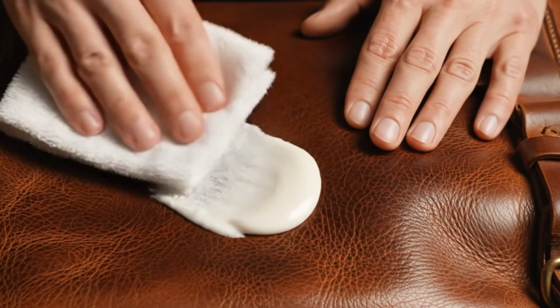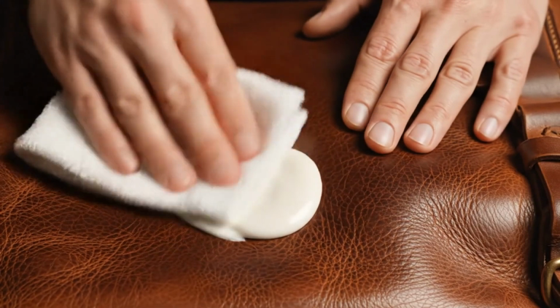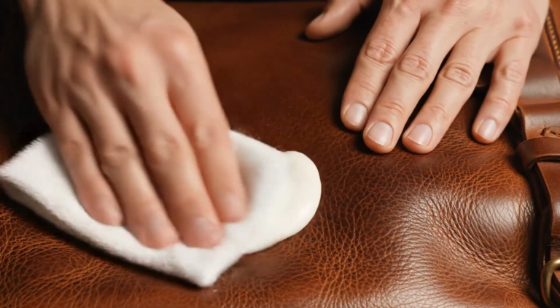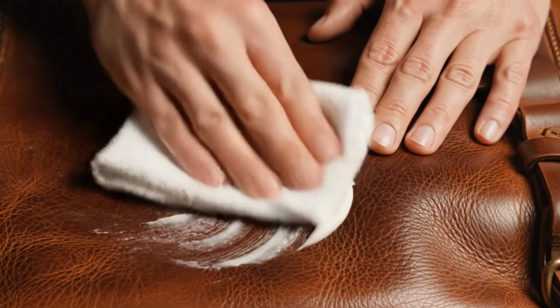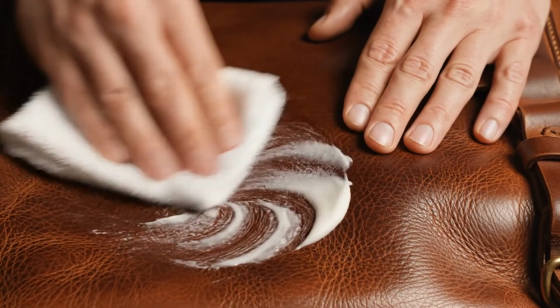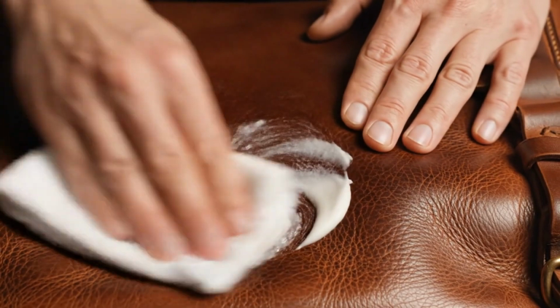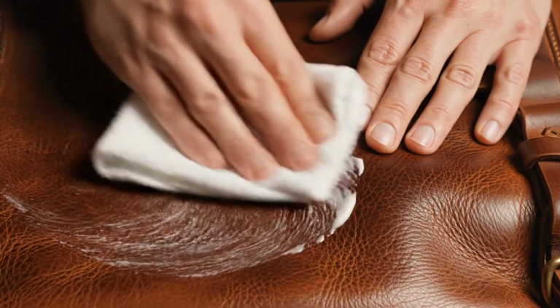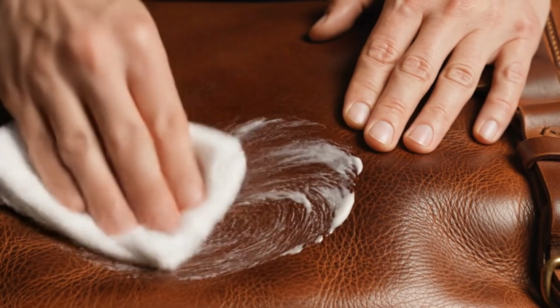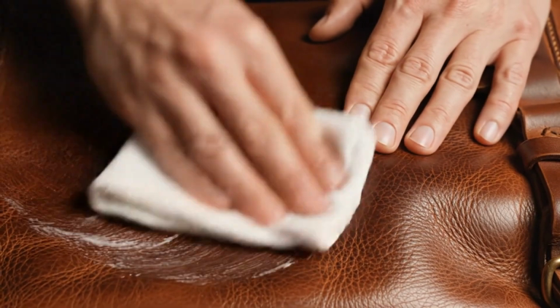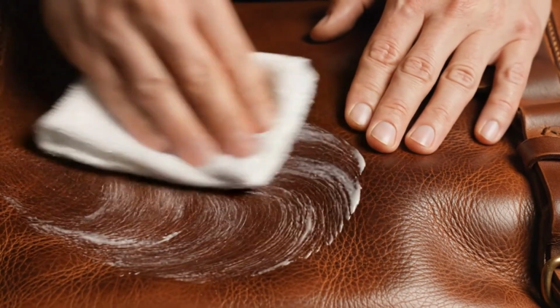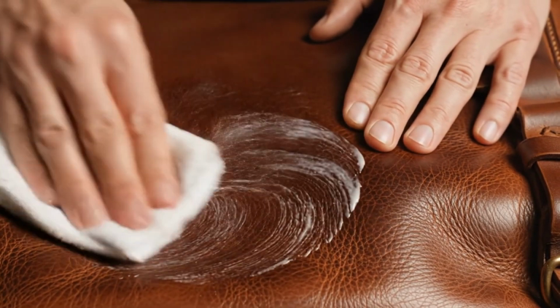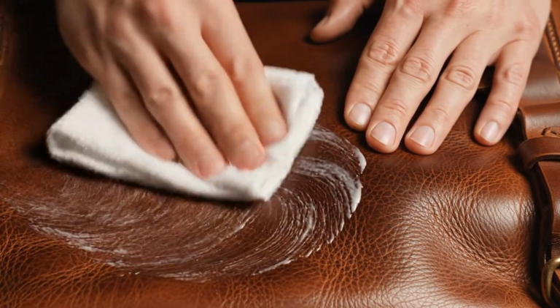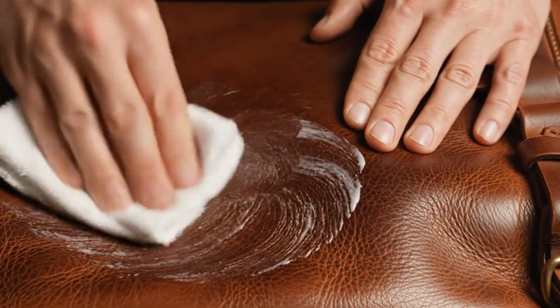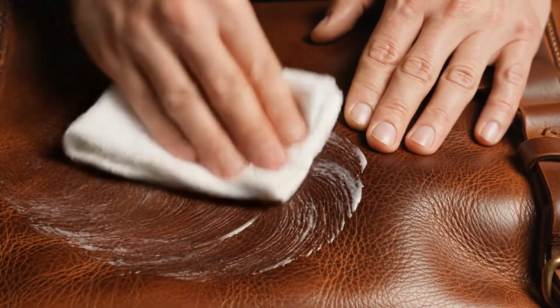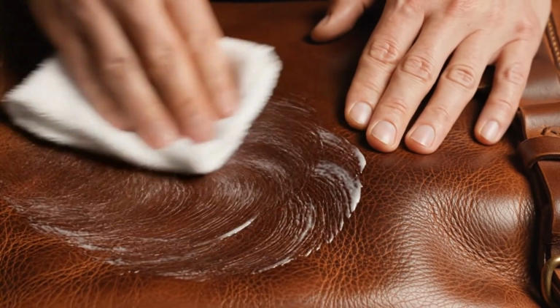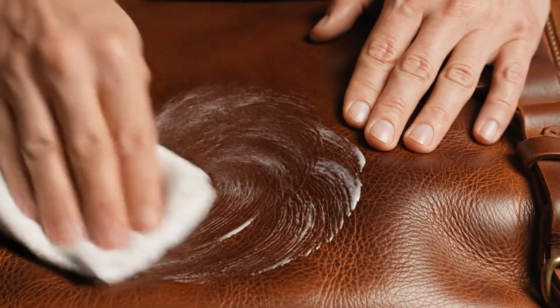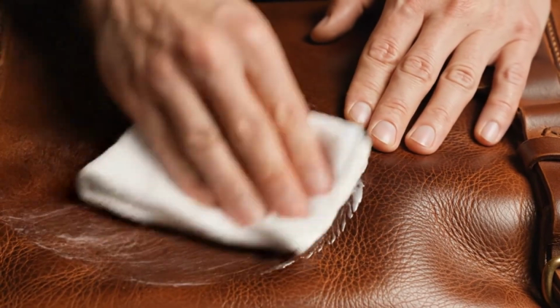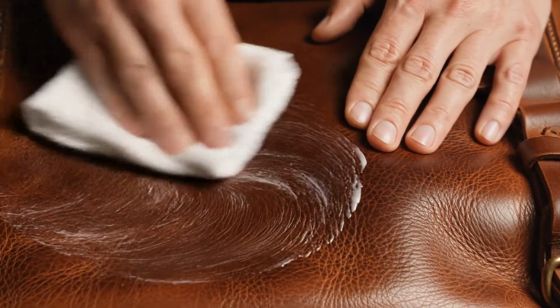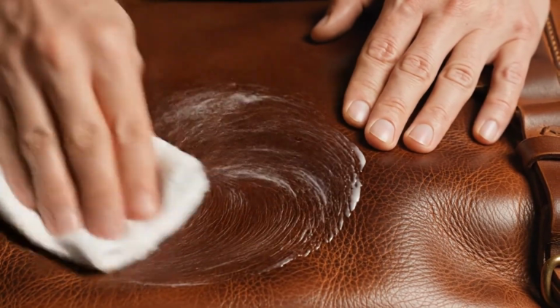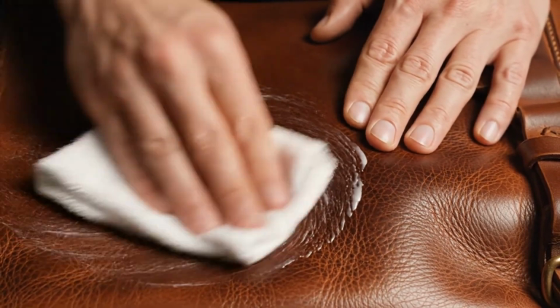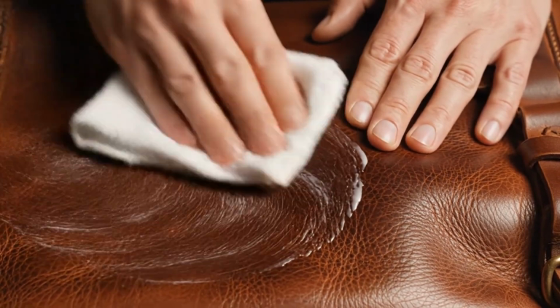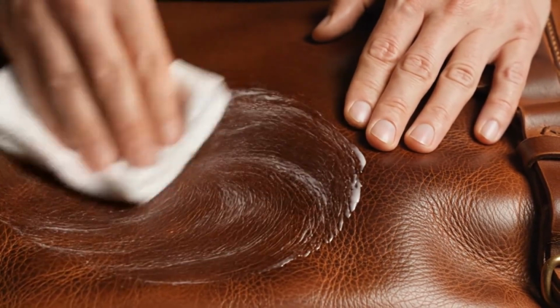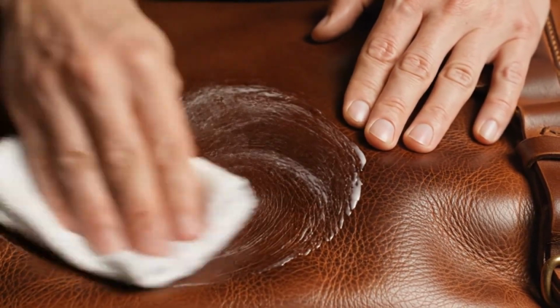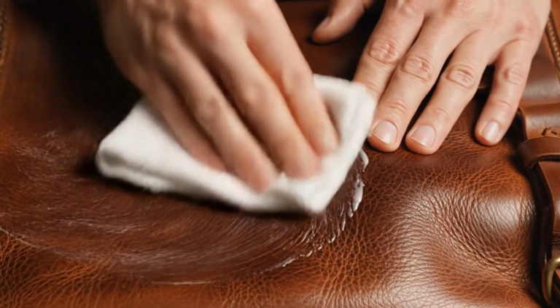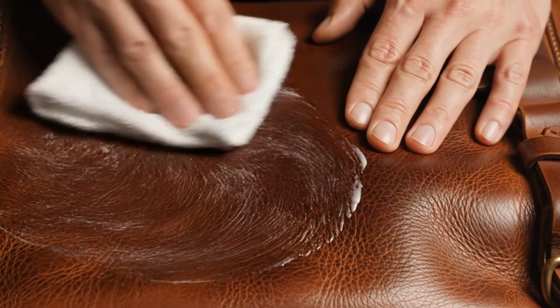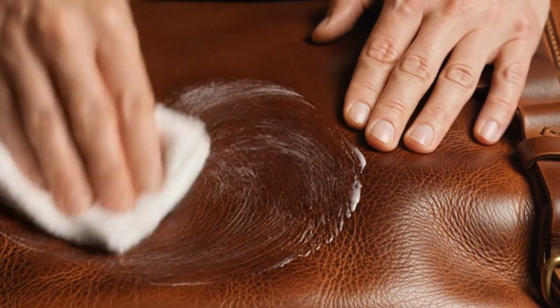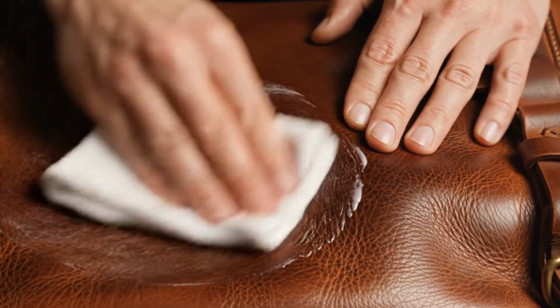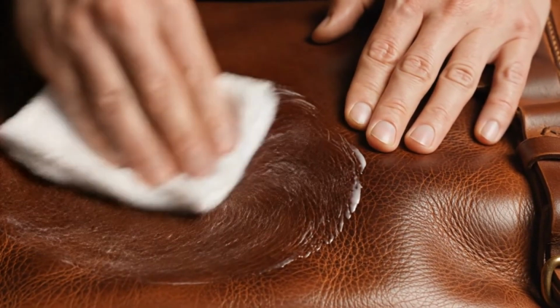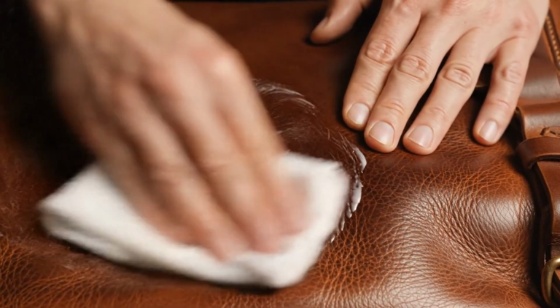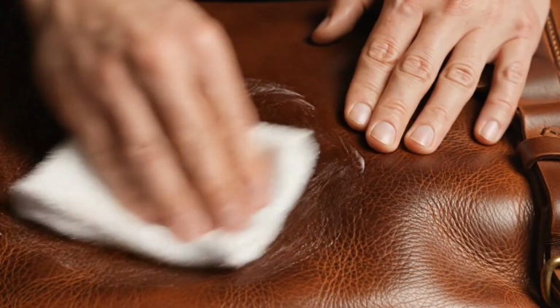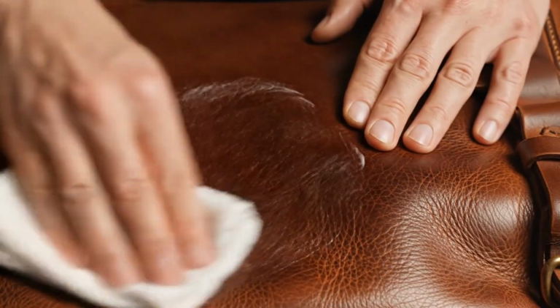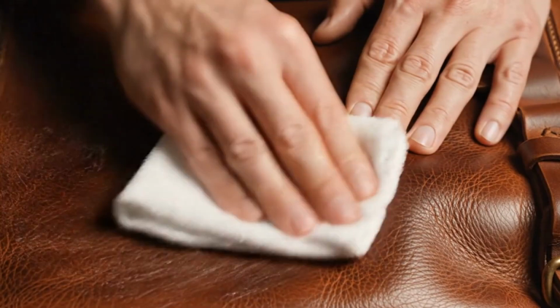A final protective conditioner coat is applied to enrich the leather's color and maintain its elasticity.